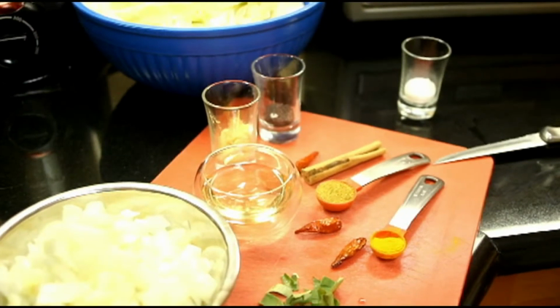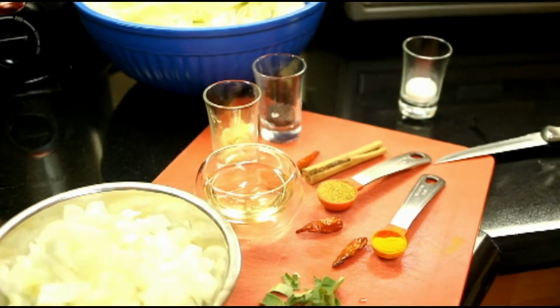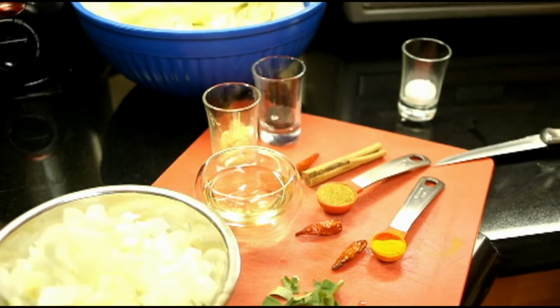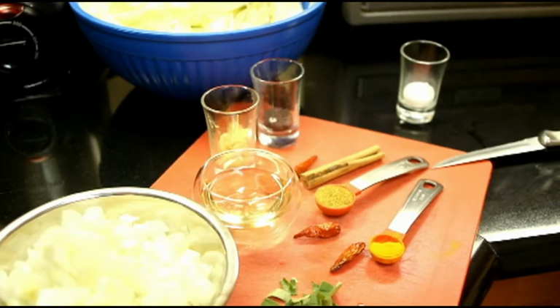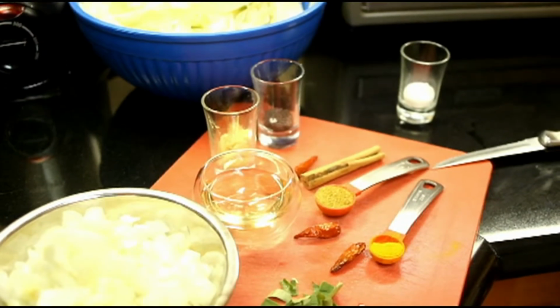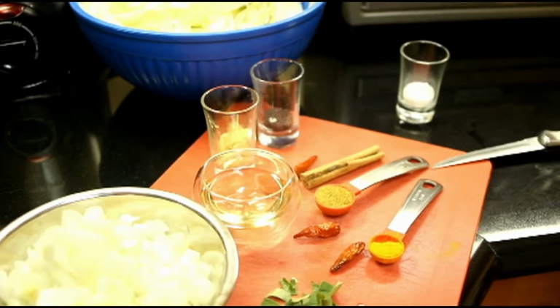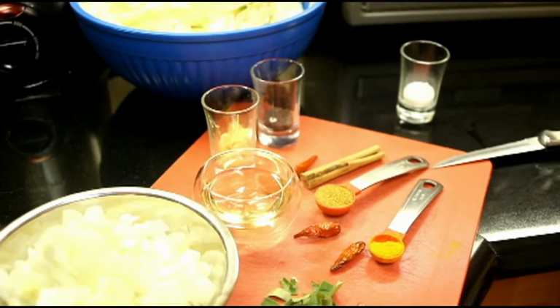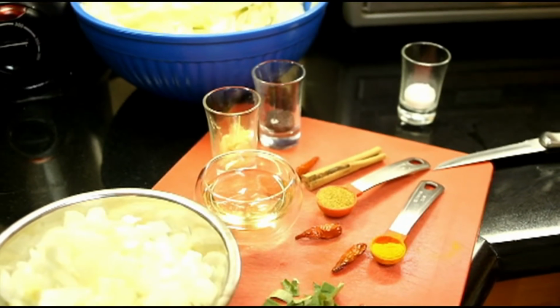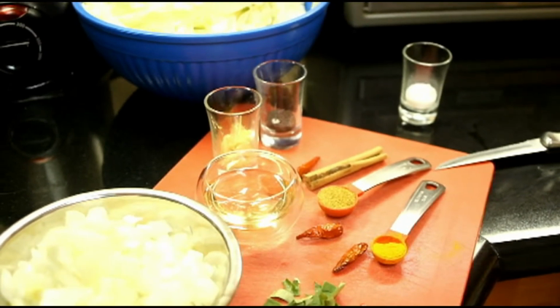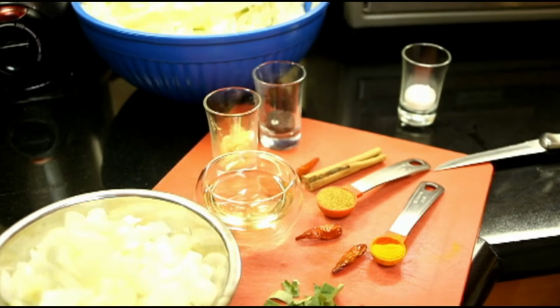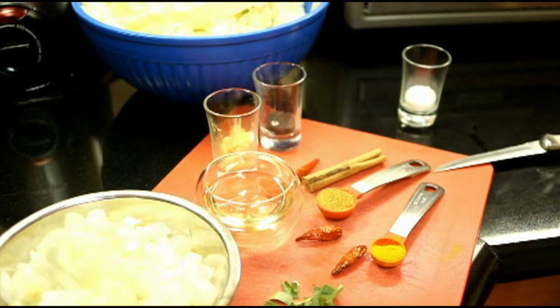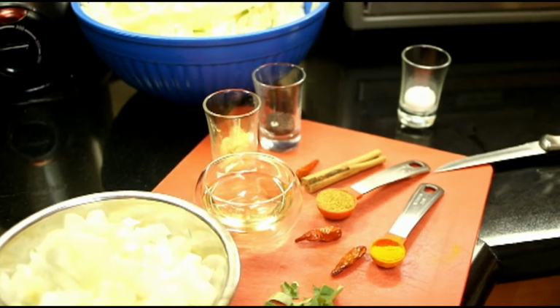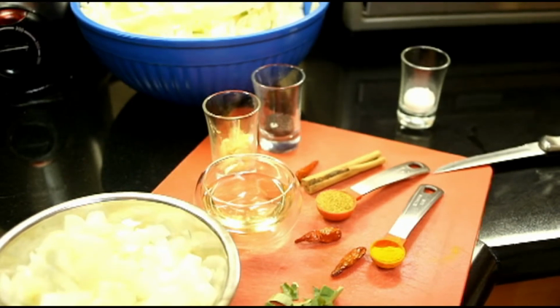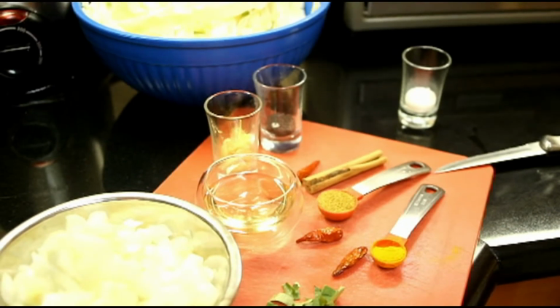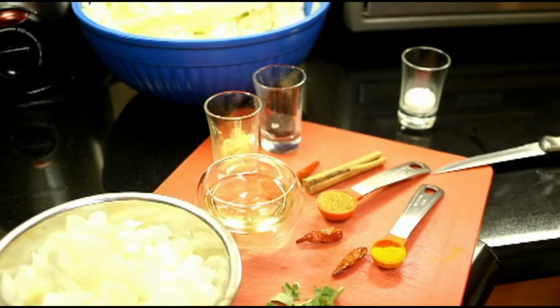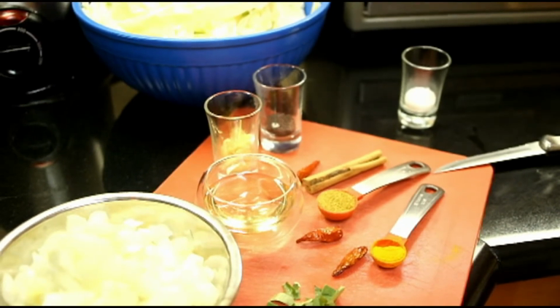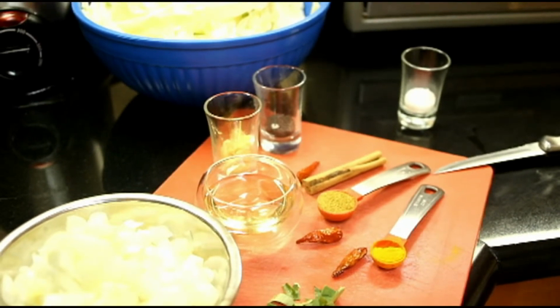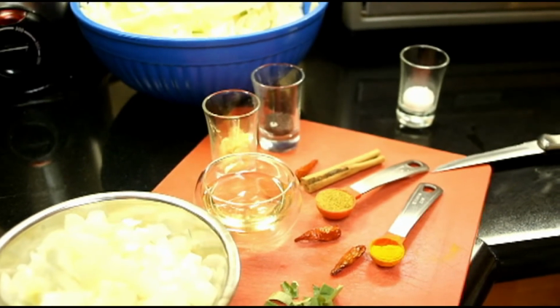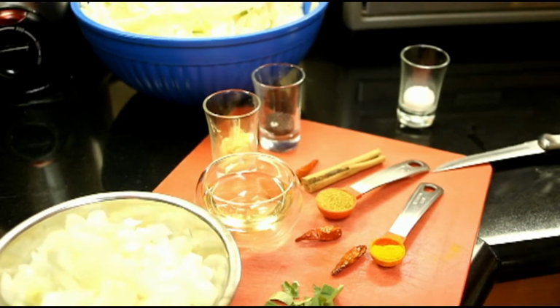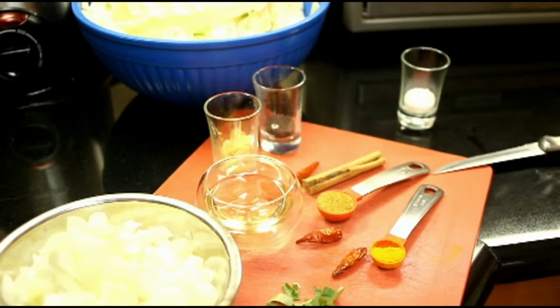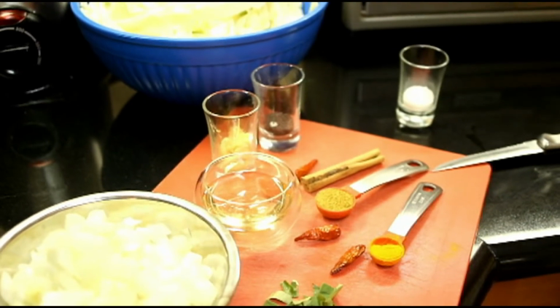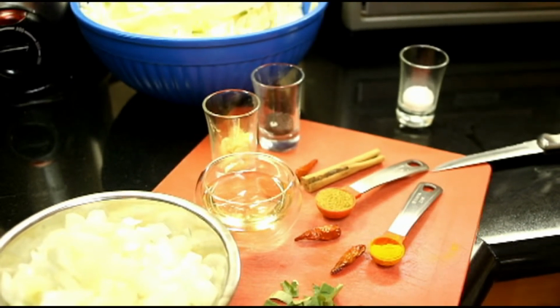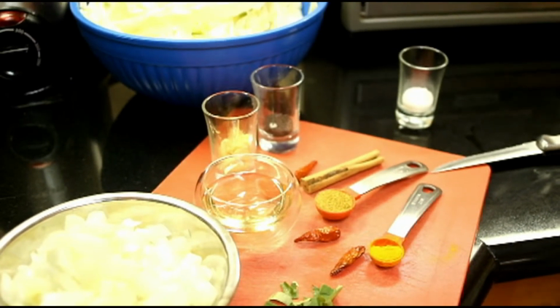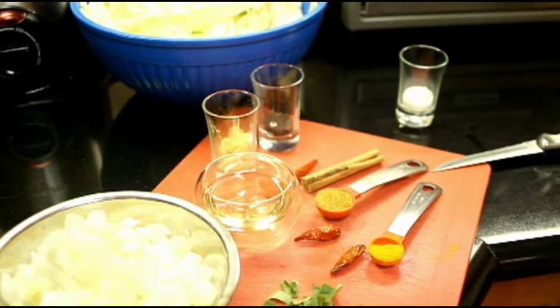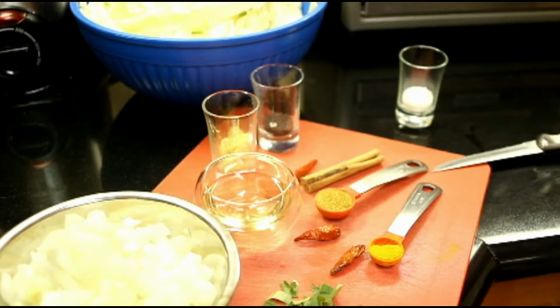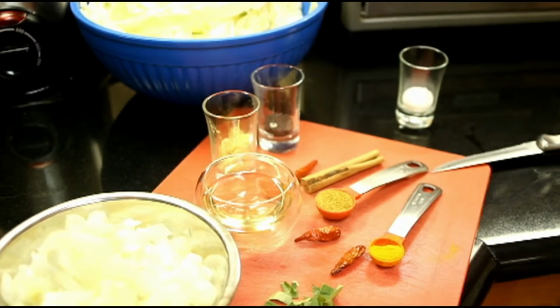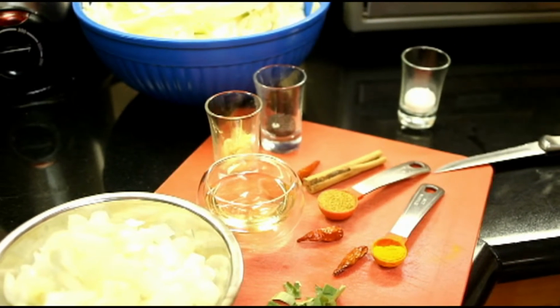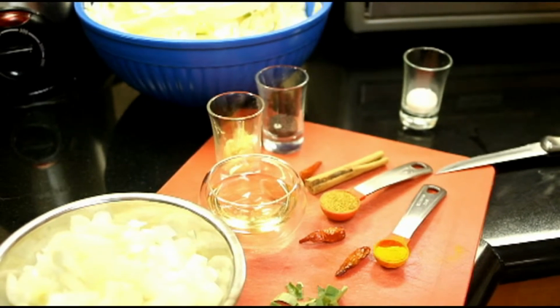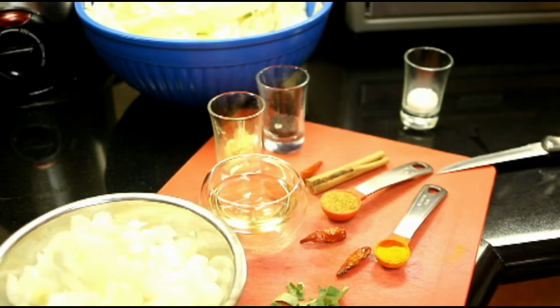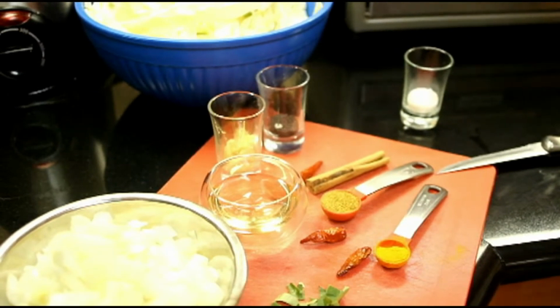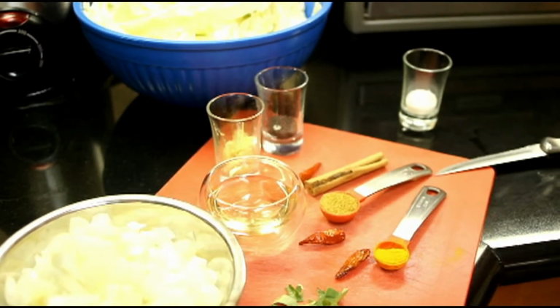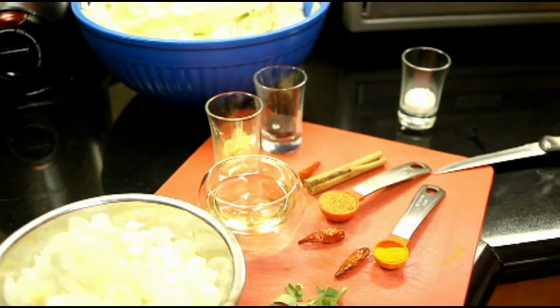Today's recipe, Ceylon cinnamon cabbage stir-fry, is actually a fairly easy recipe, yet it's very delicious.